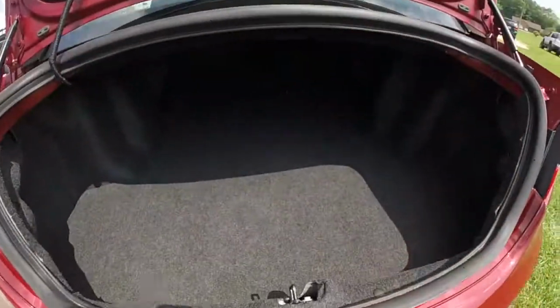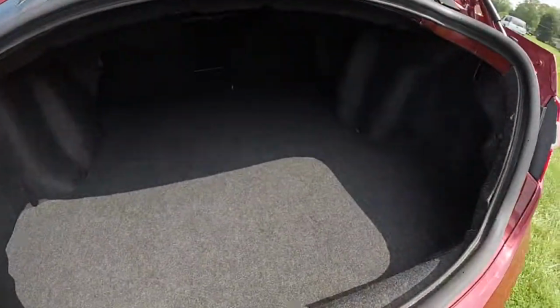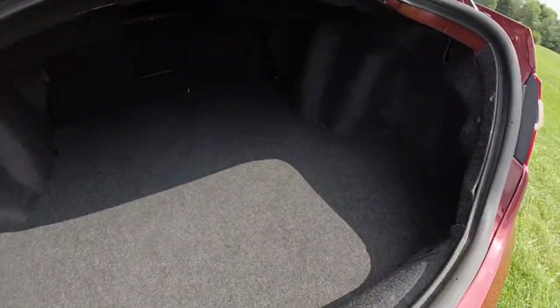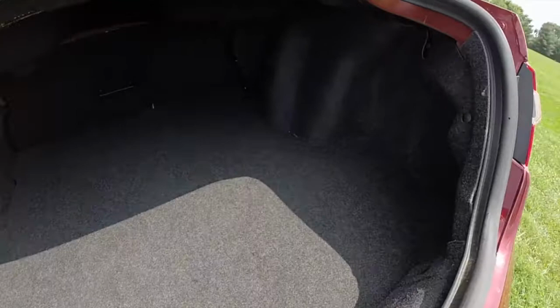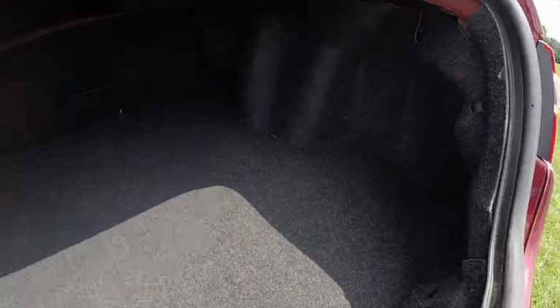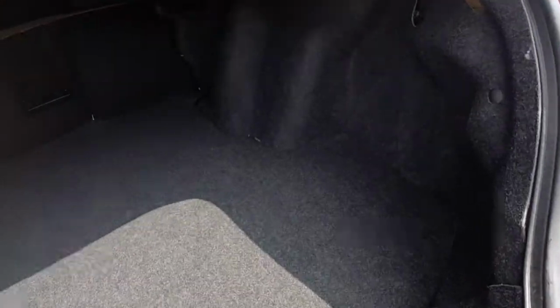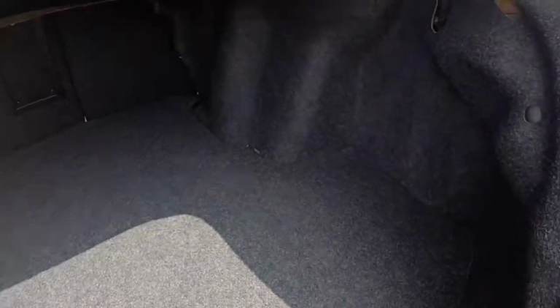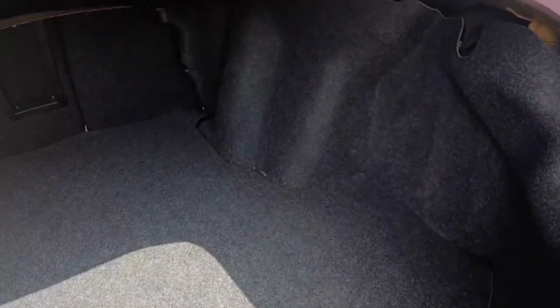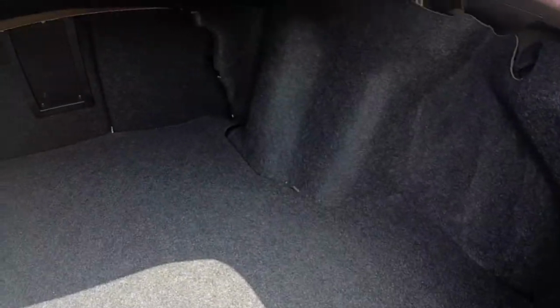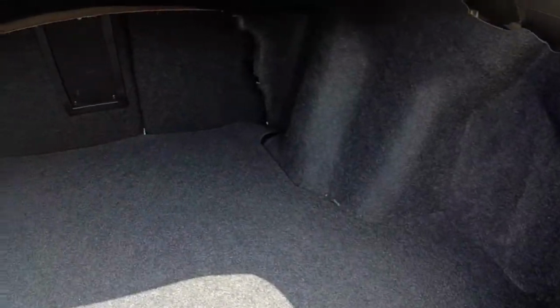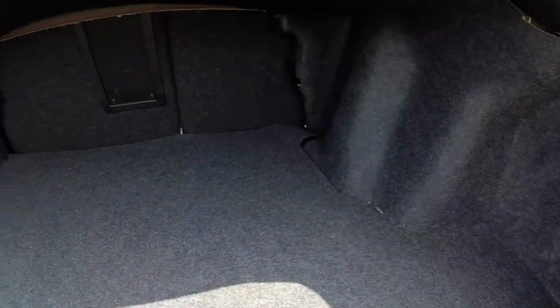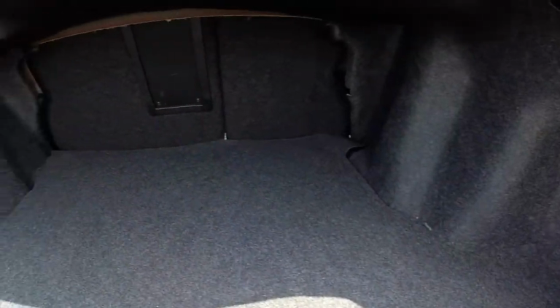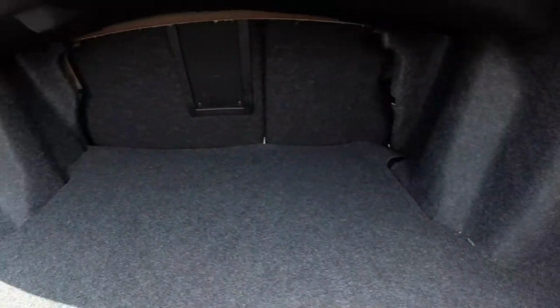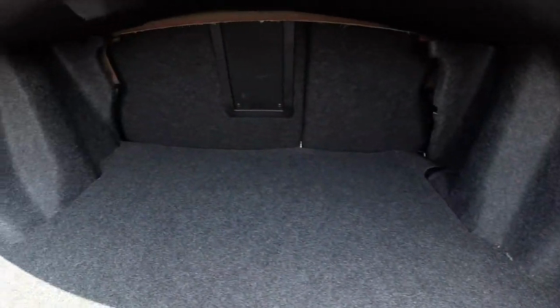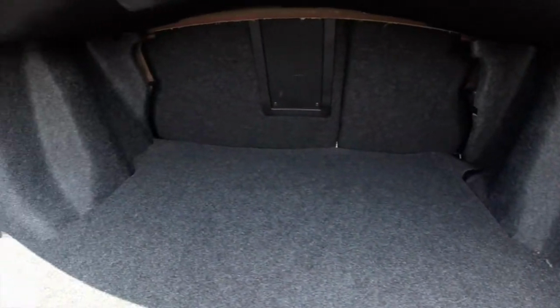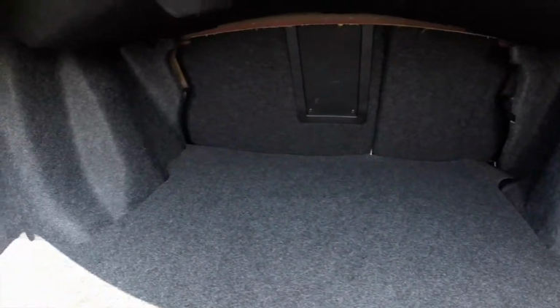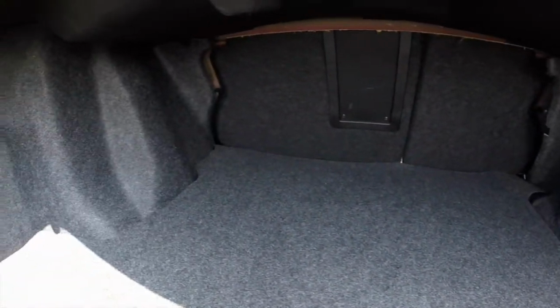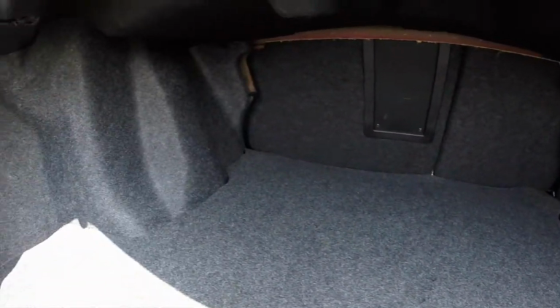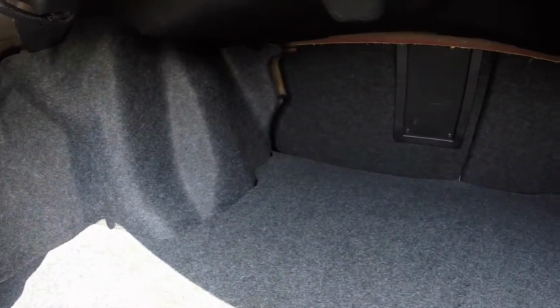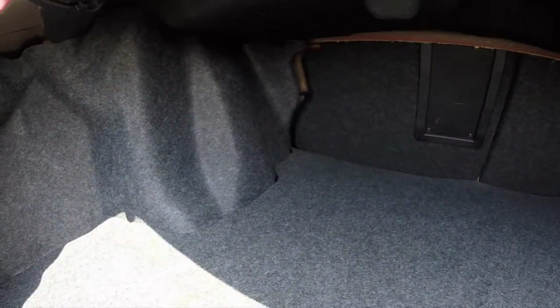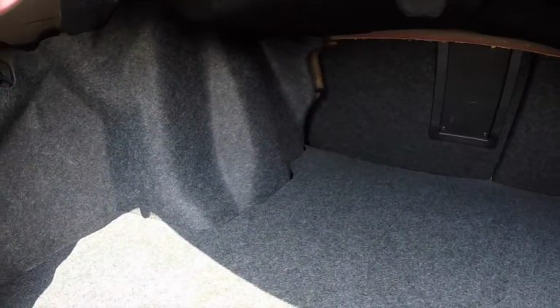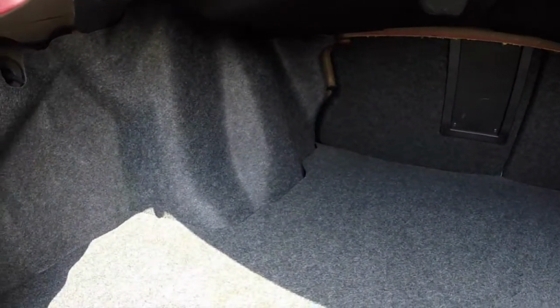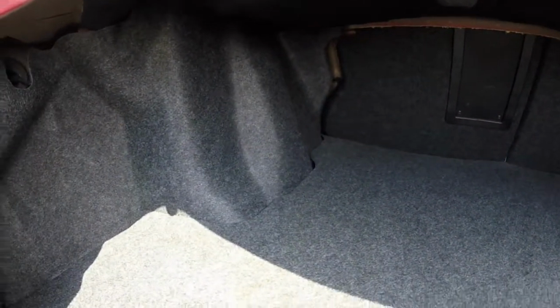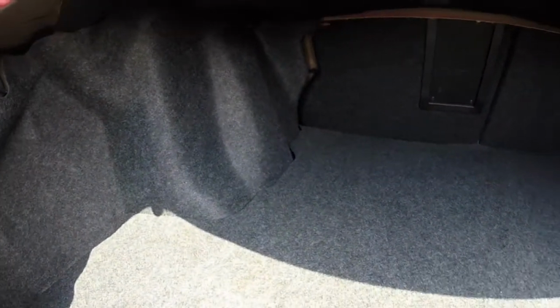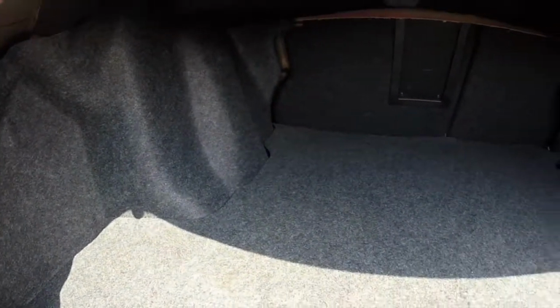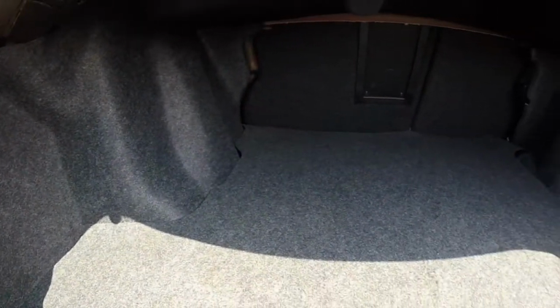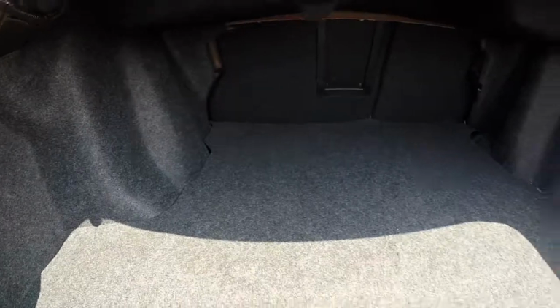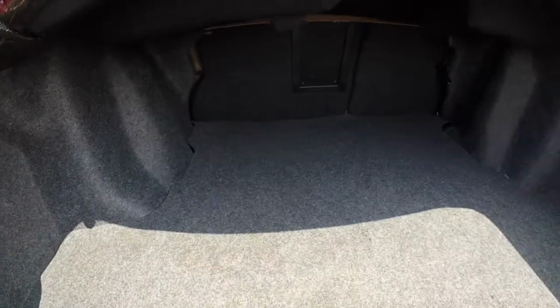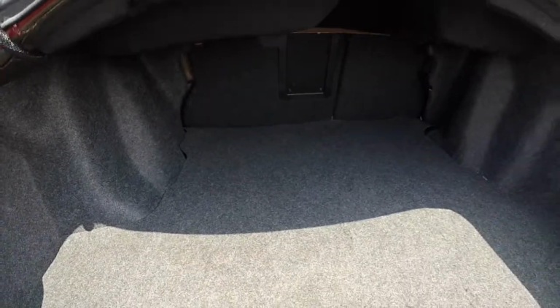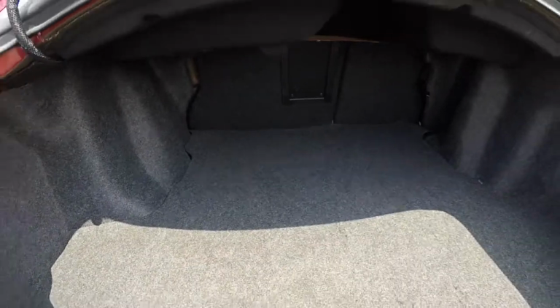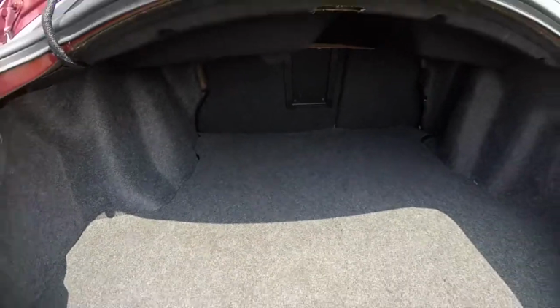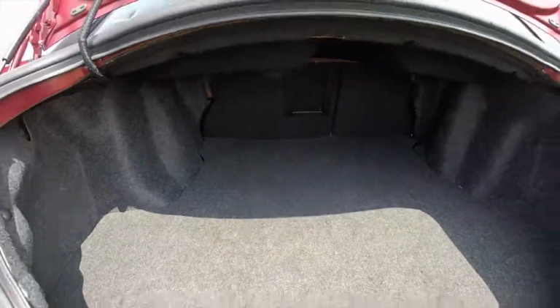Take a look at the trunk — it's very spacious. As mentioned before, the seat backs do fold down 60-40 split.